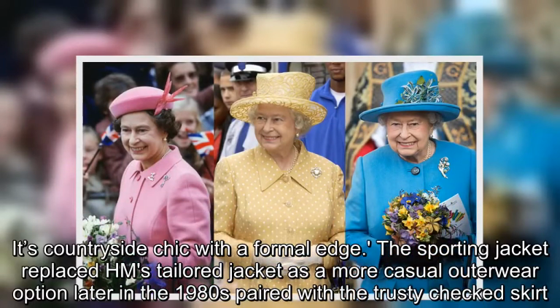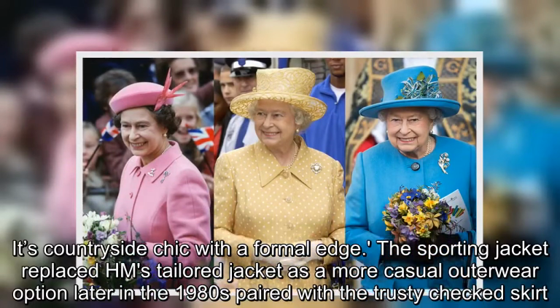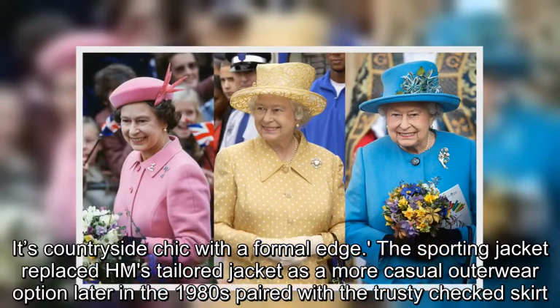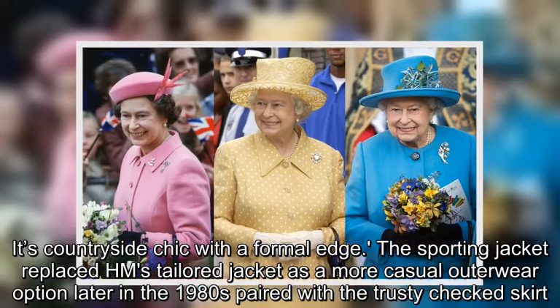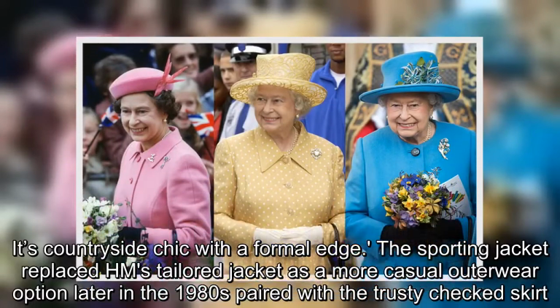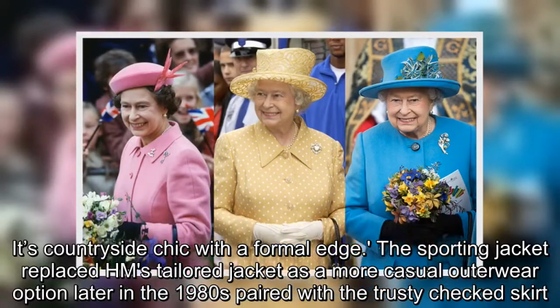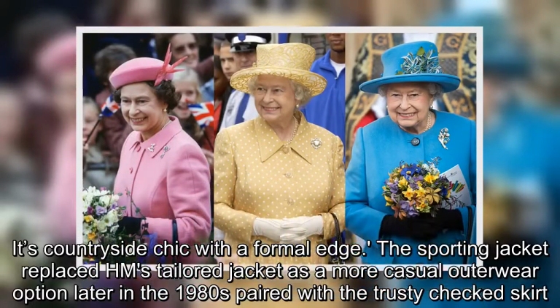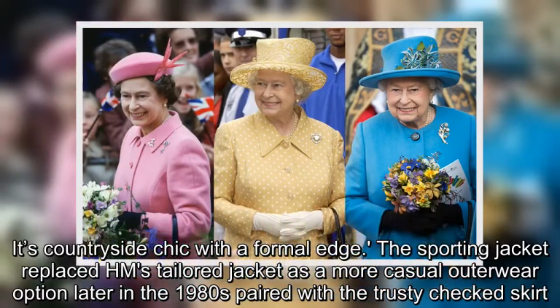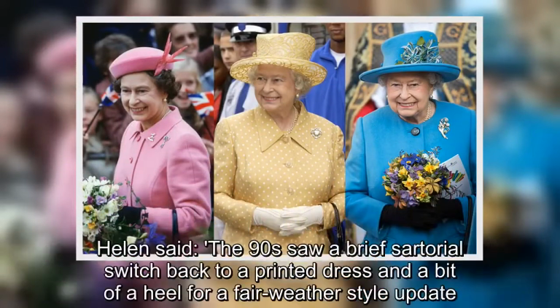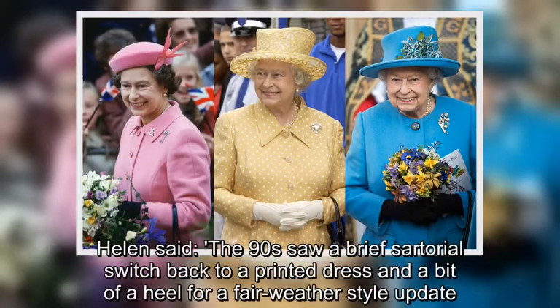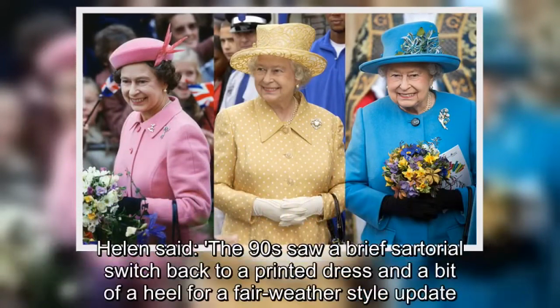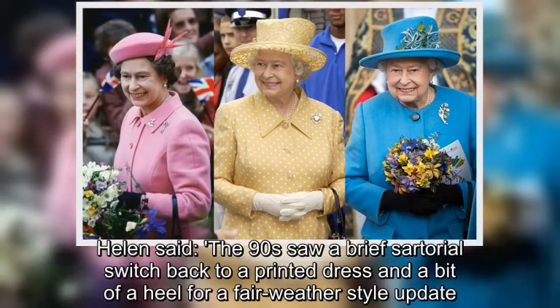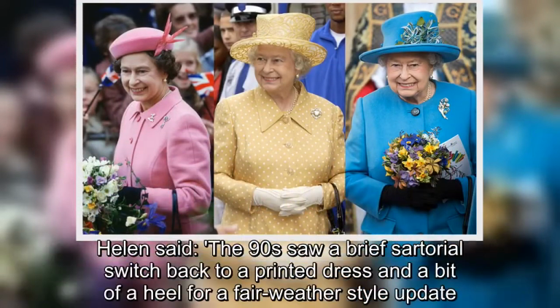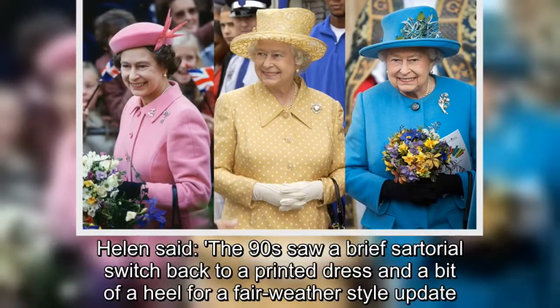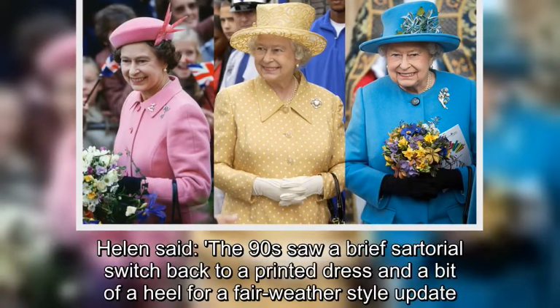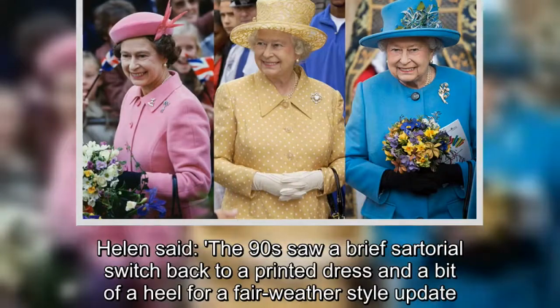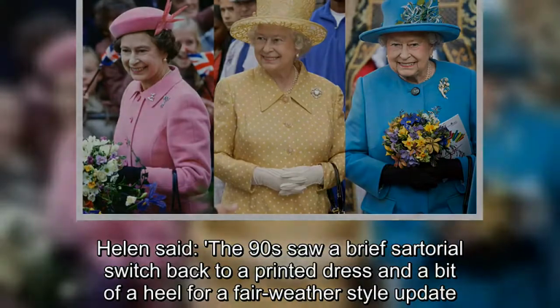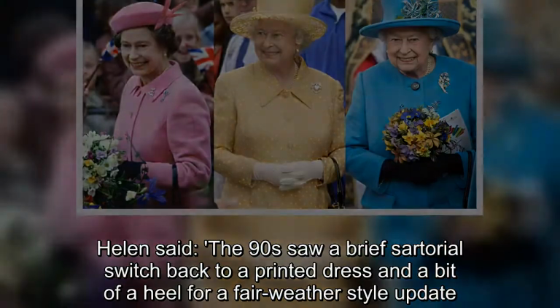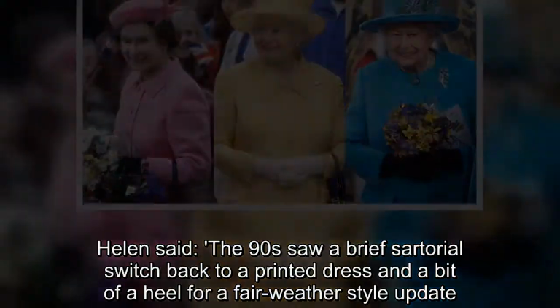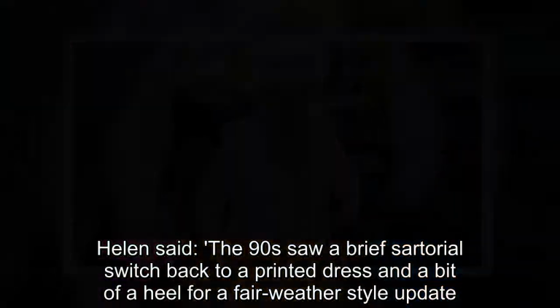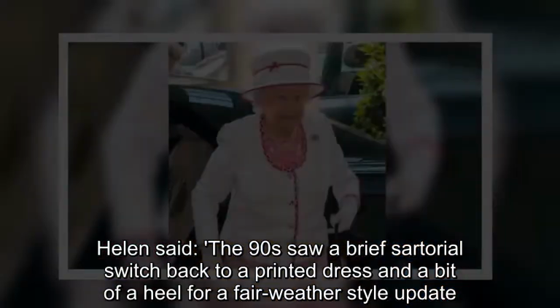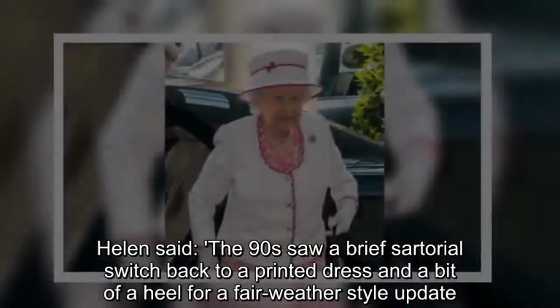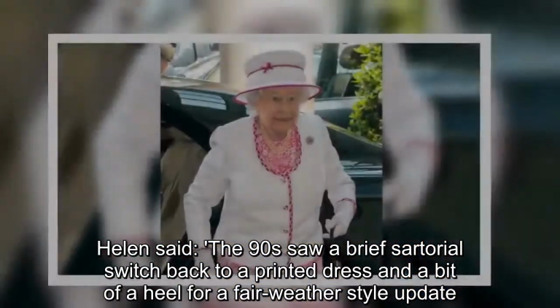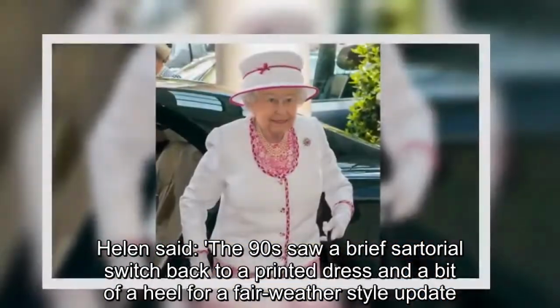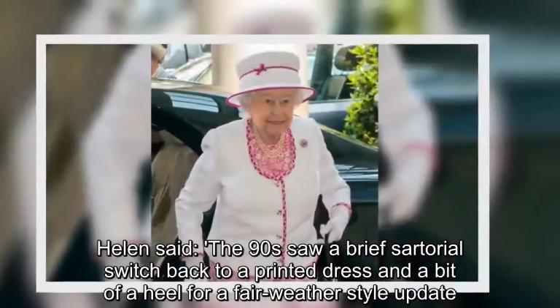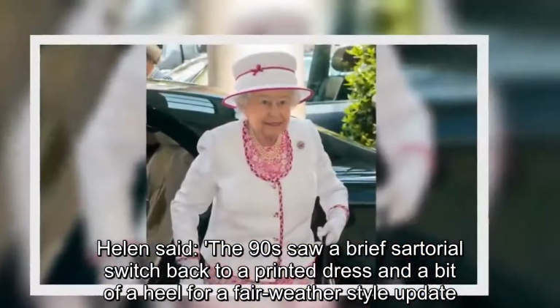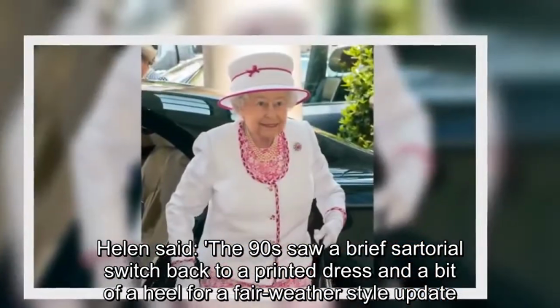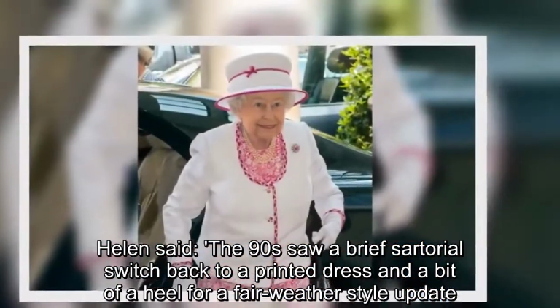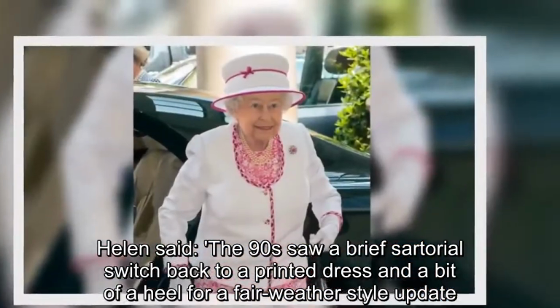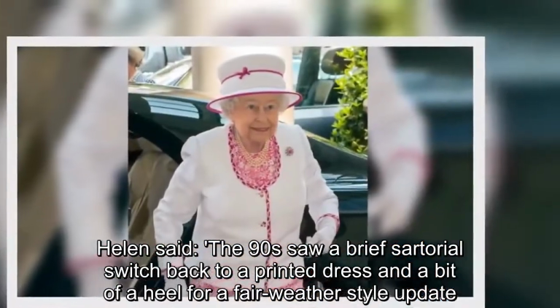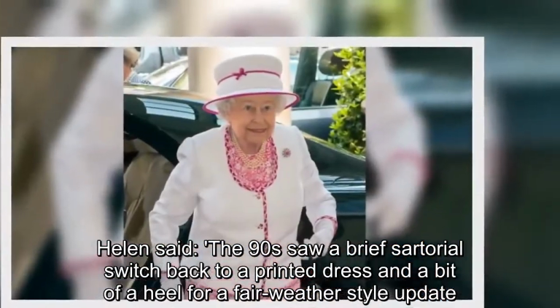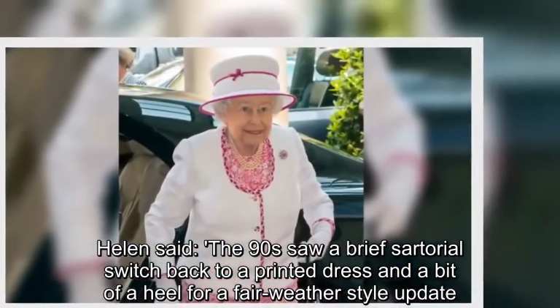Helen said: the 90s saw a brief sartorial switch back to a printed dress and a bit of a heel for a fair-weather style update.